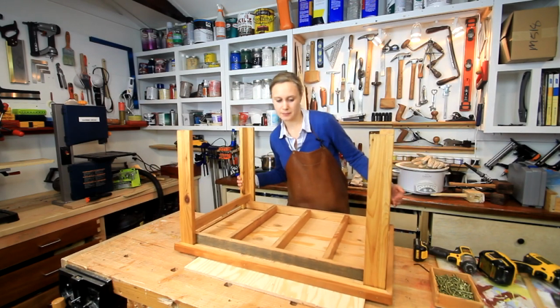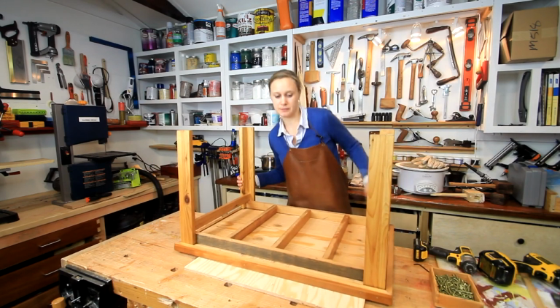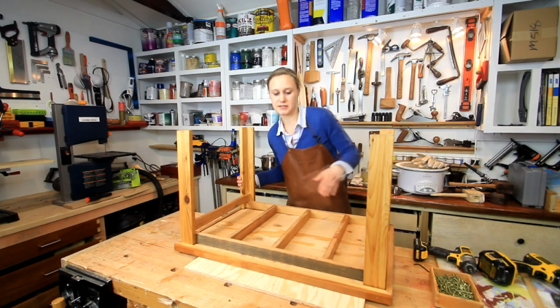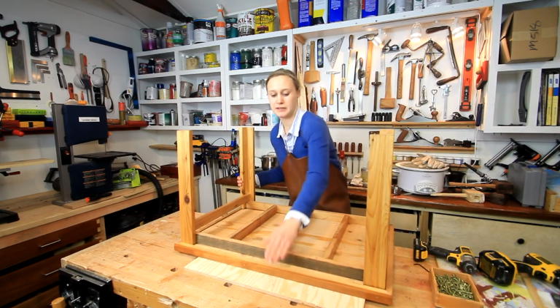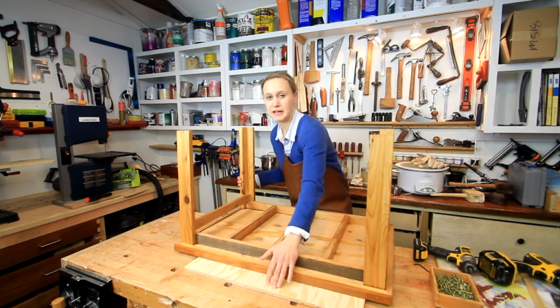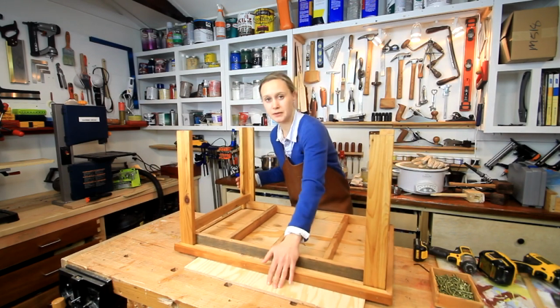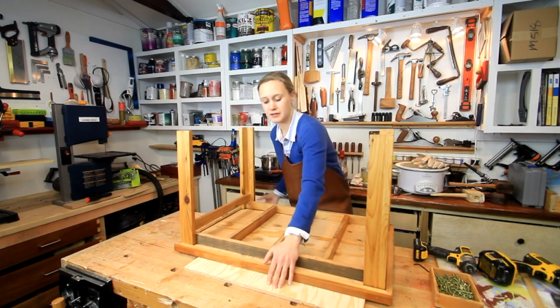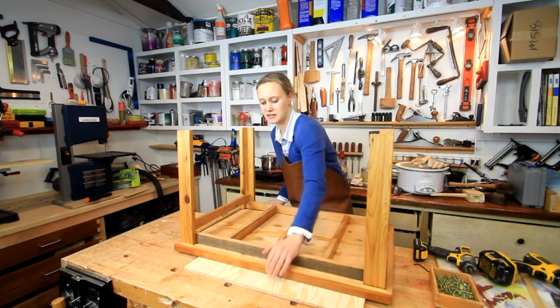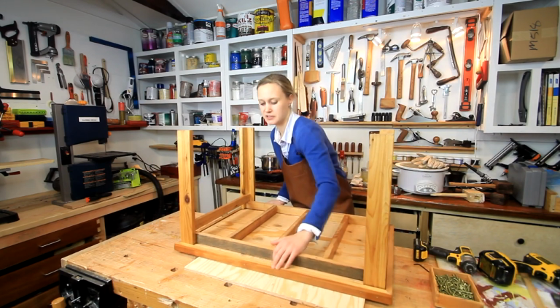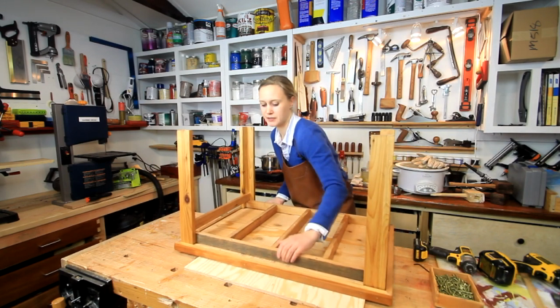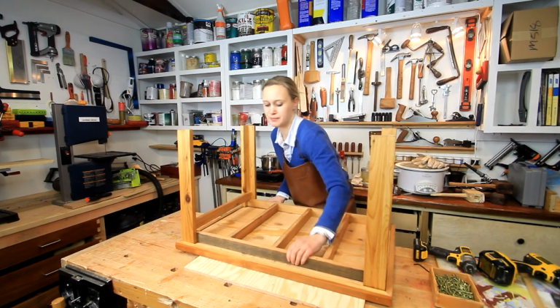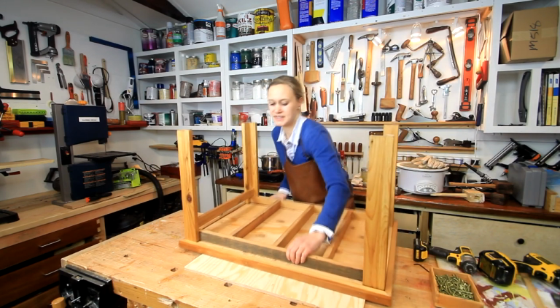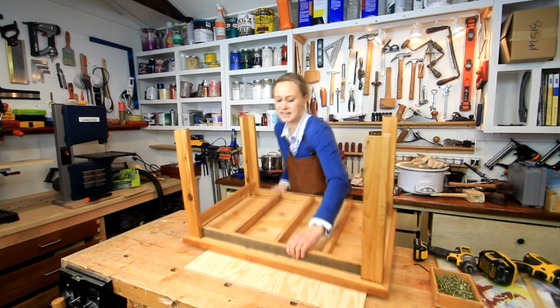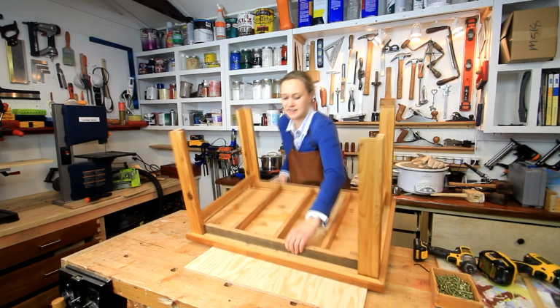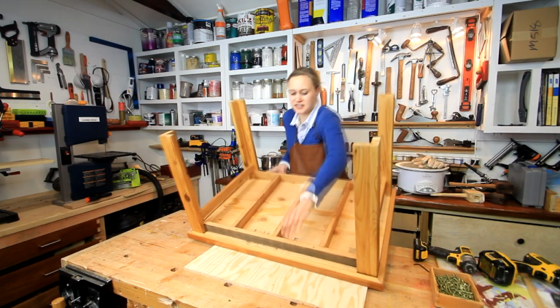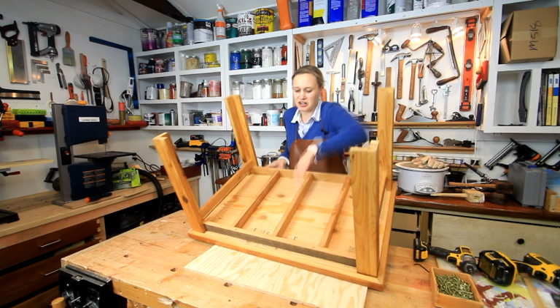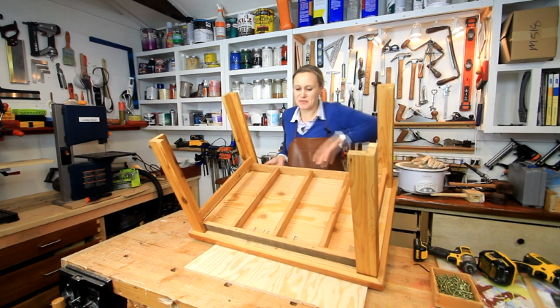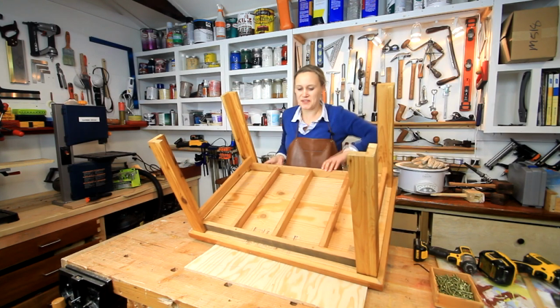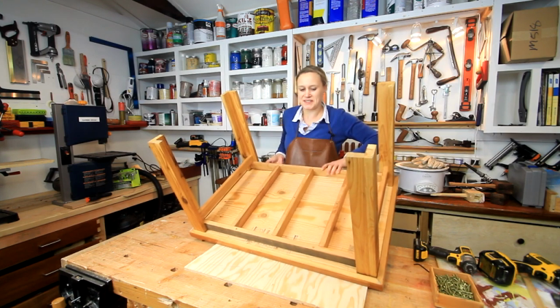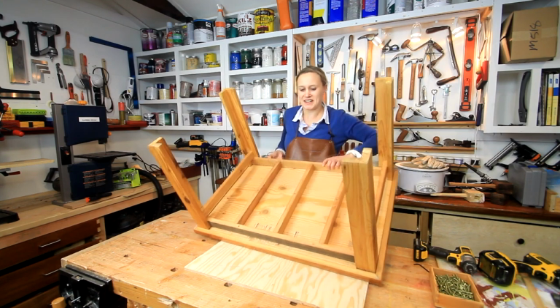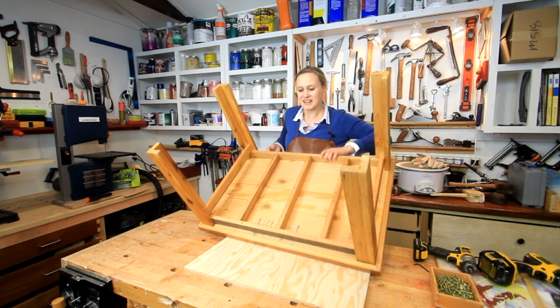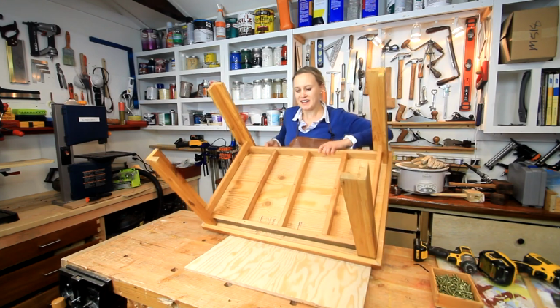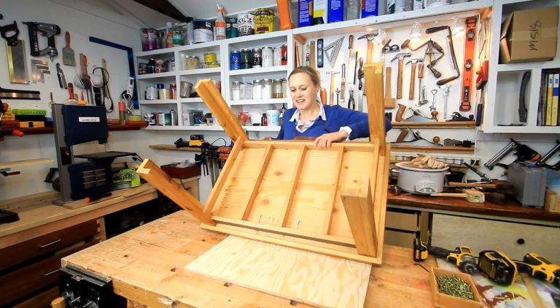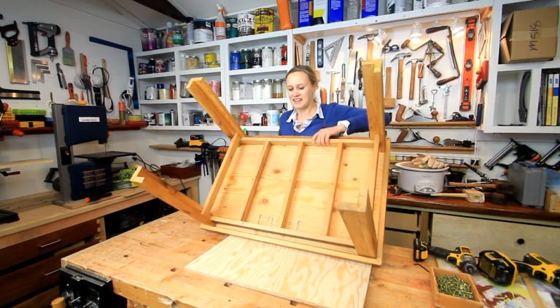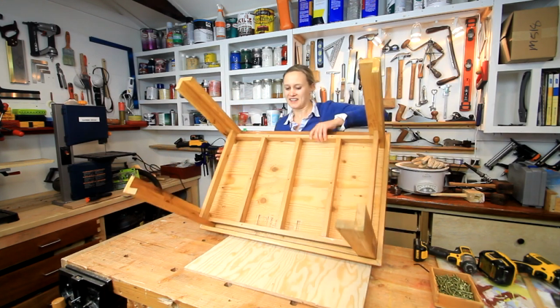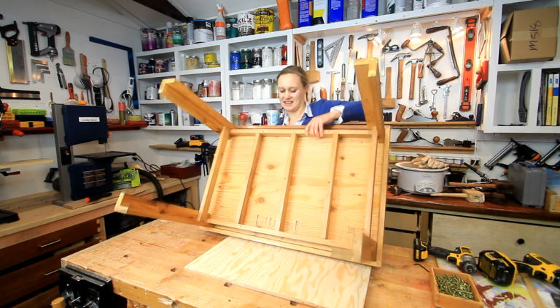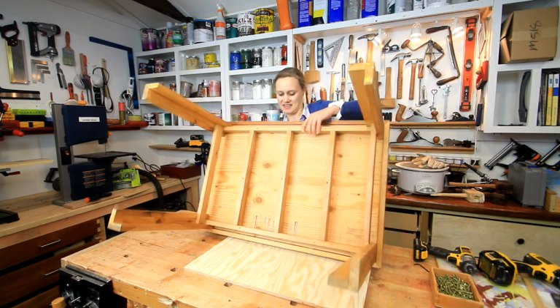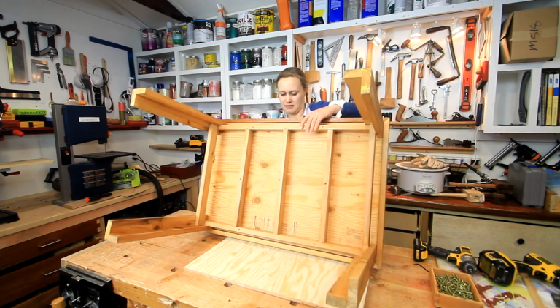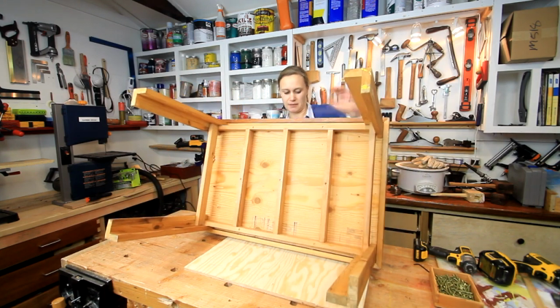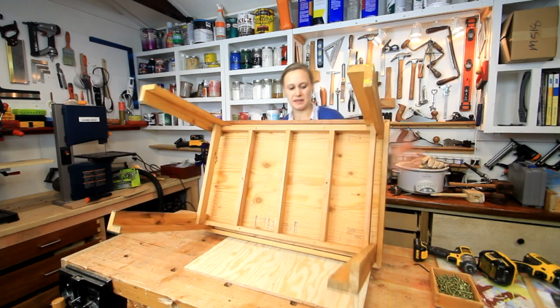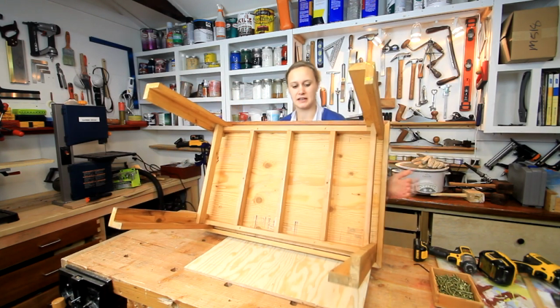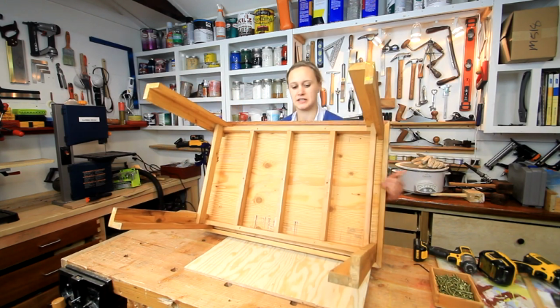I put a piece of plywood under here just to protect the top if there was anything on my bench.